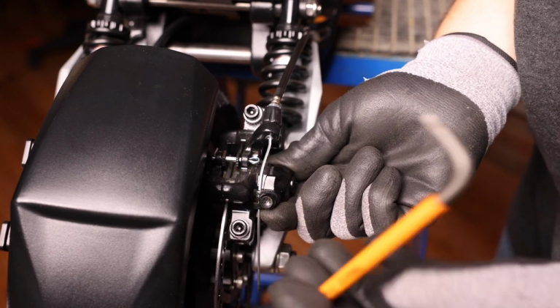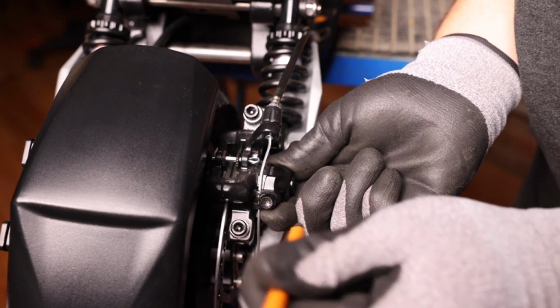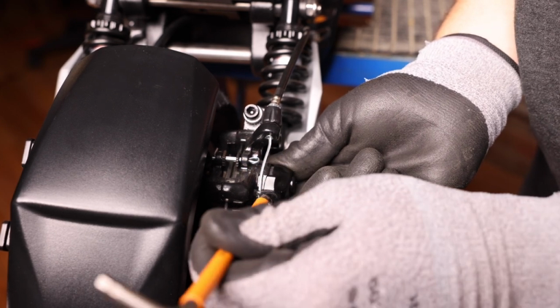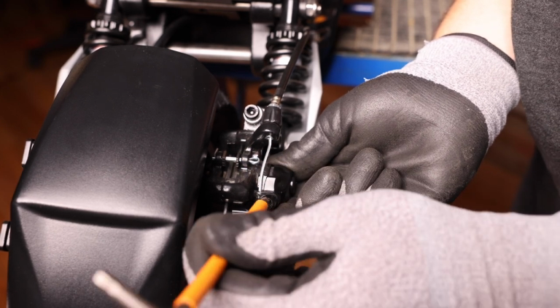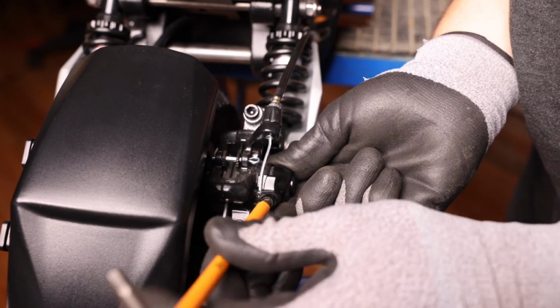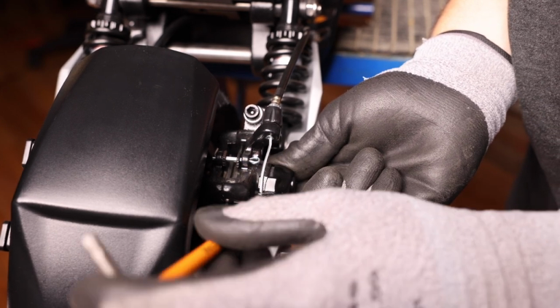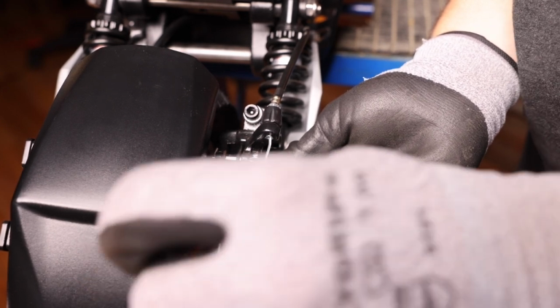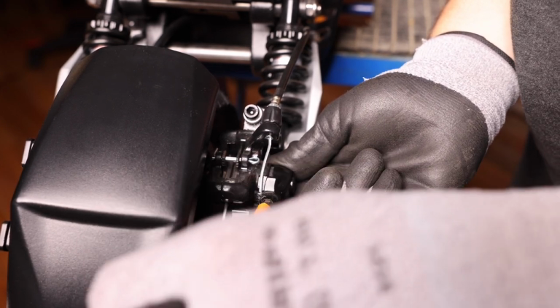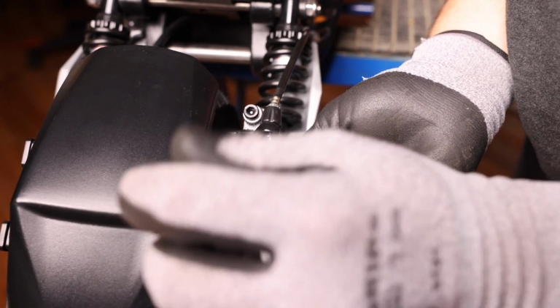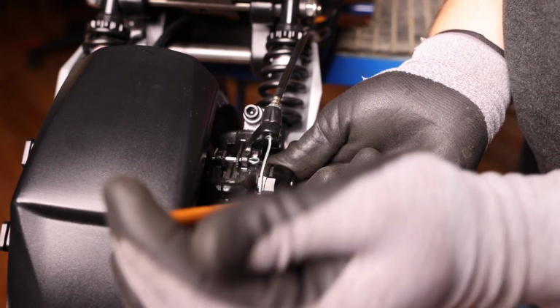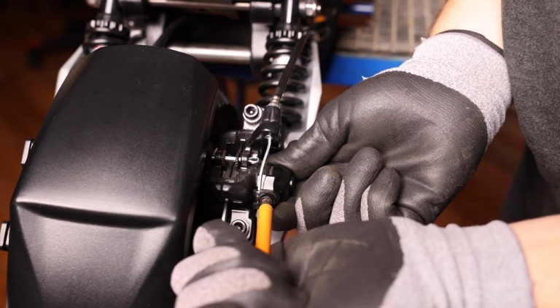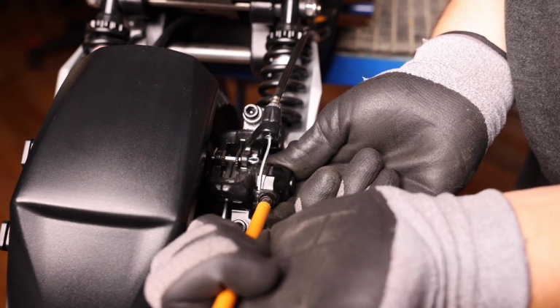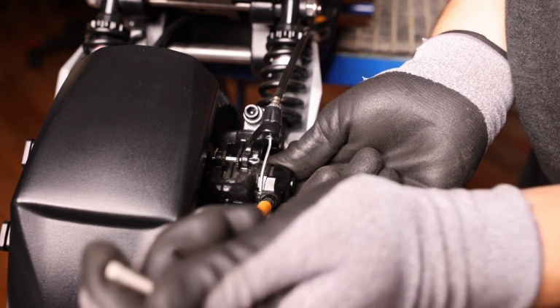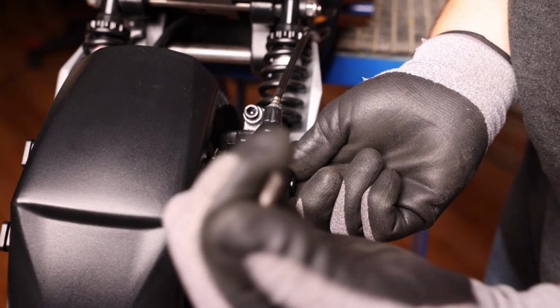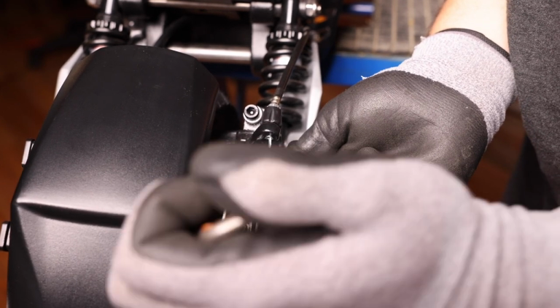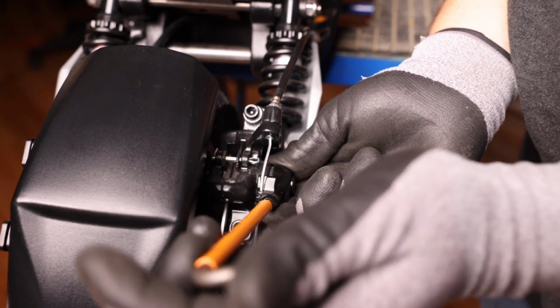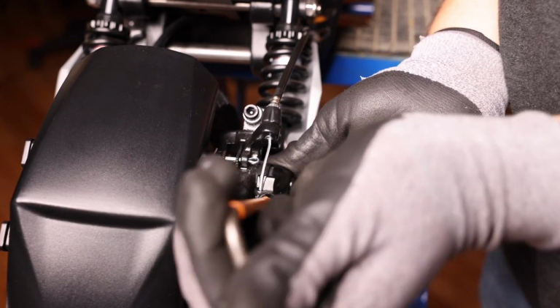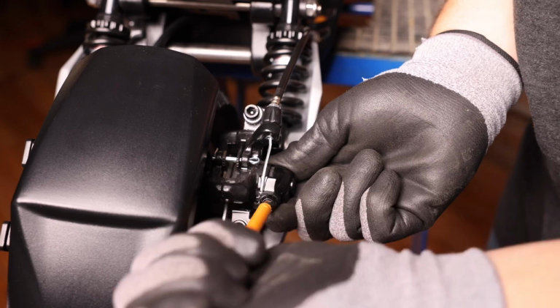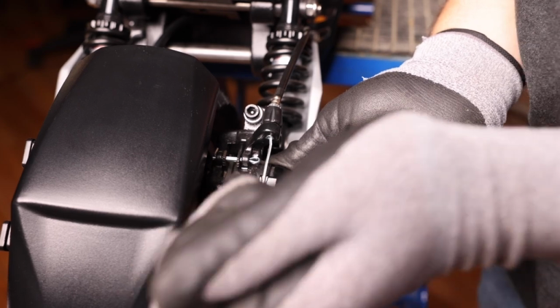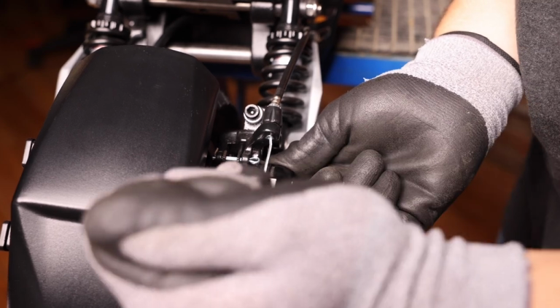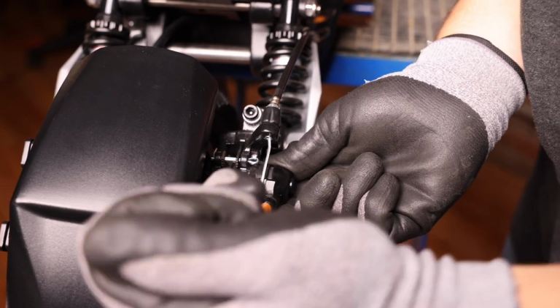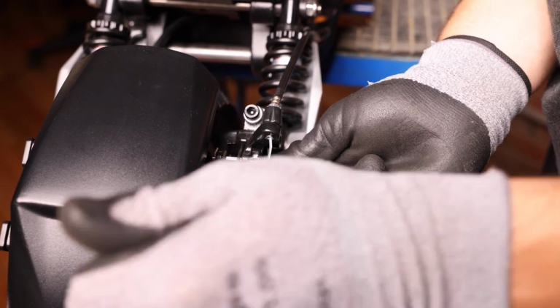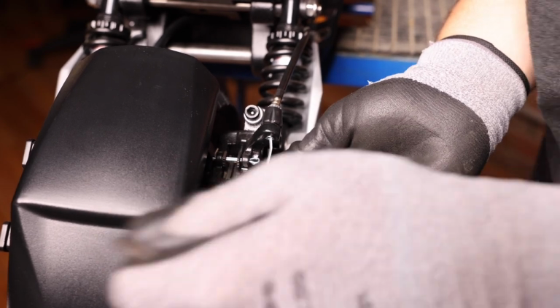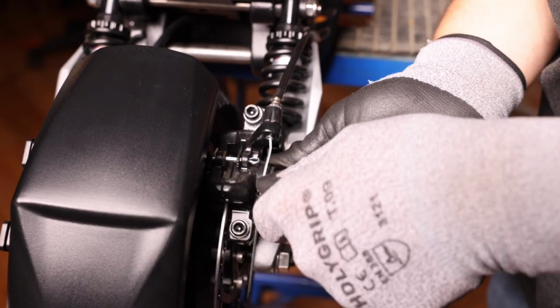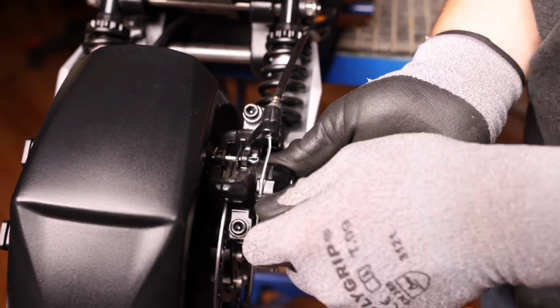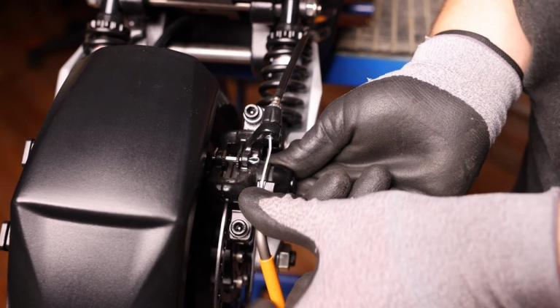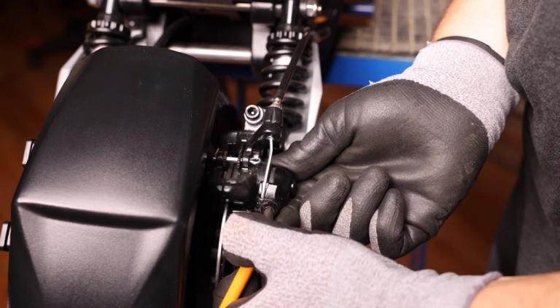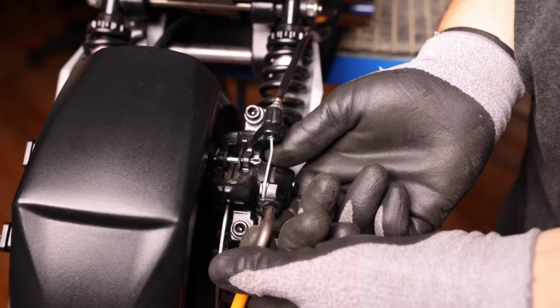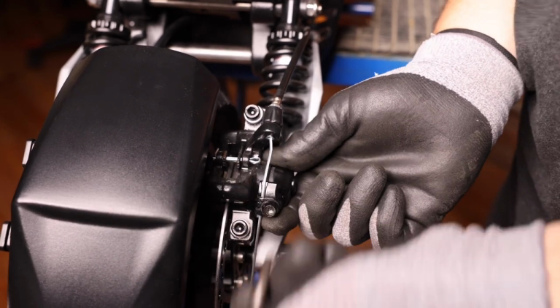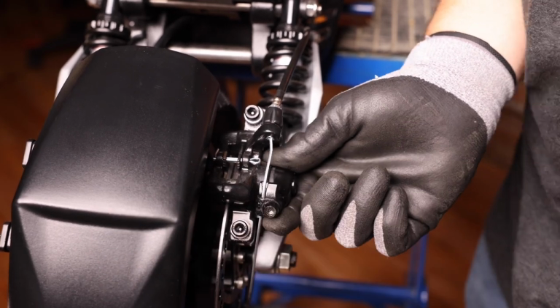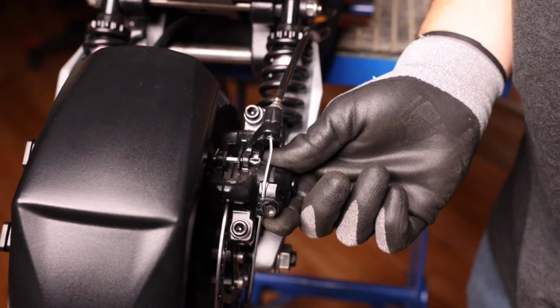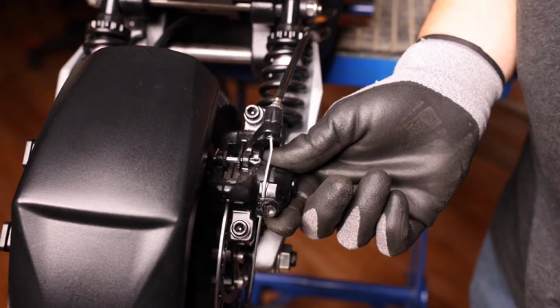Readjust your brakes accordingly, and you can take your five millimeter Allen key and tighten it up. And that should do it.